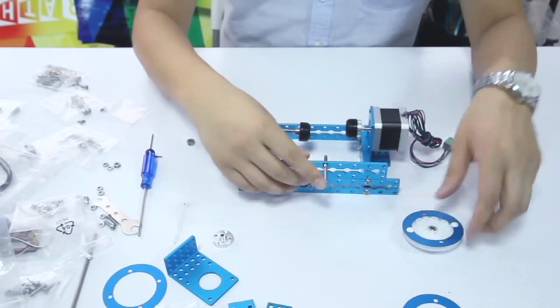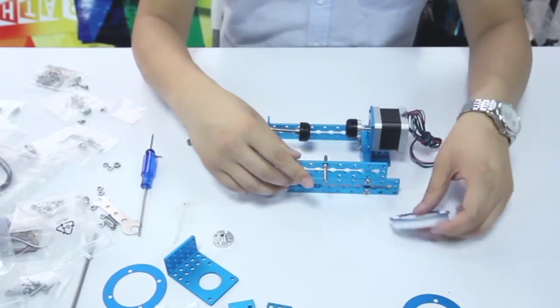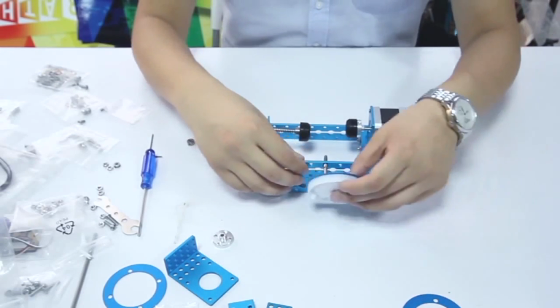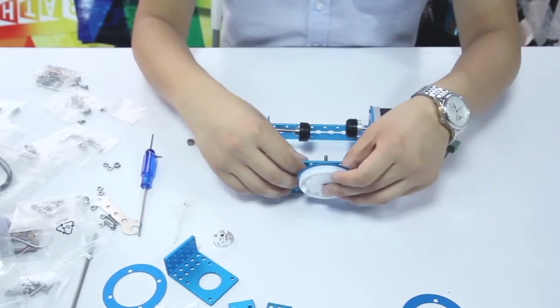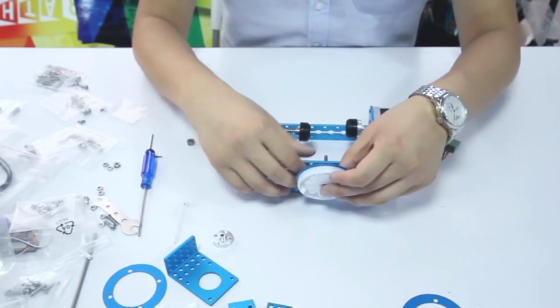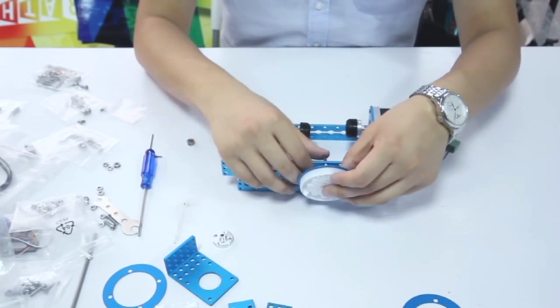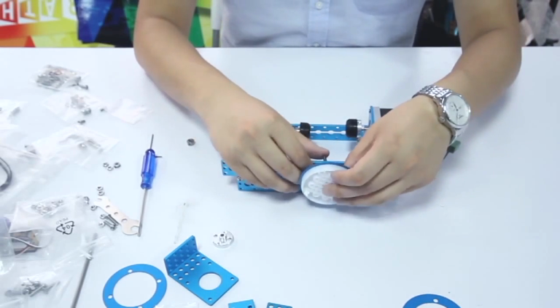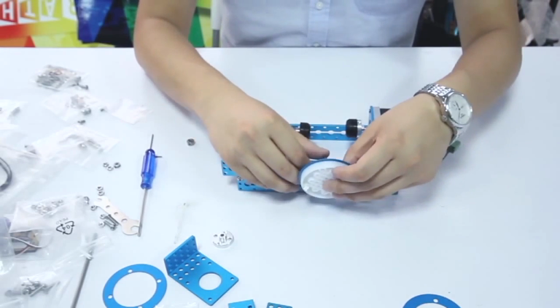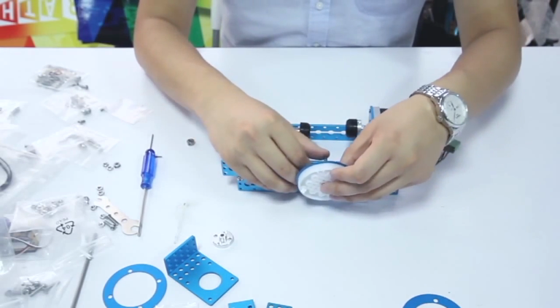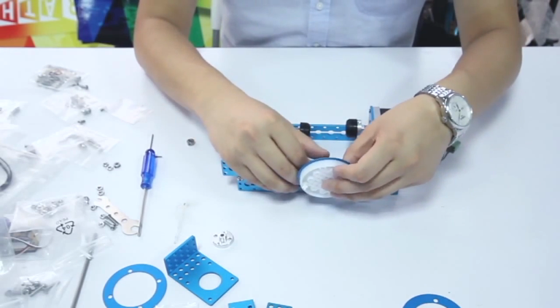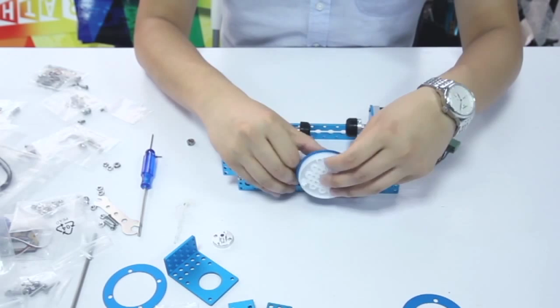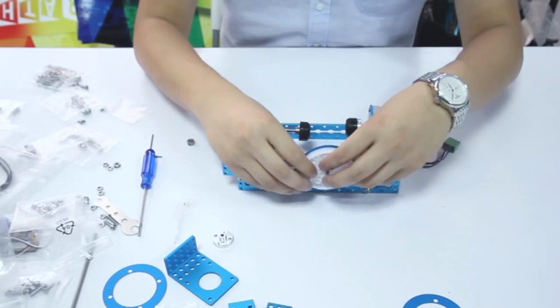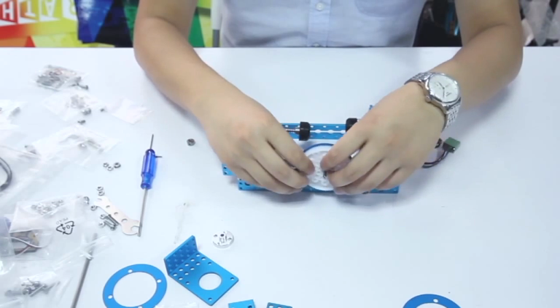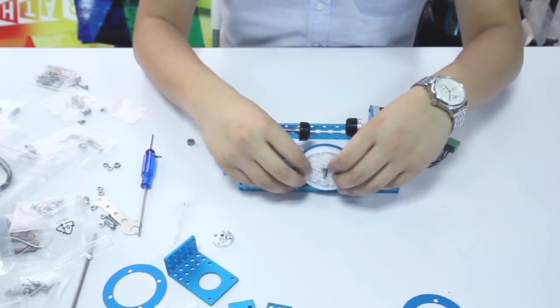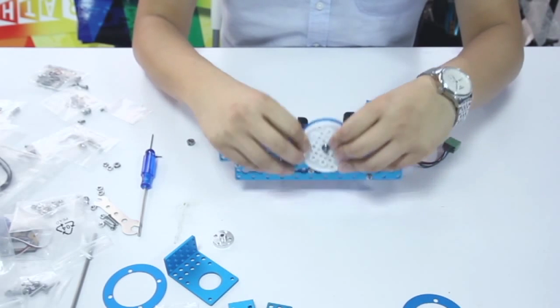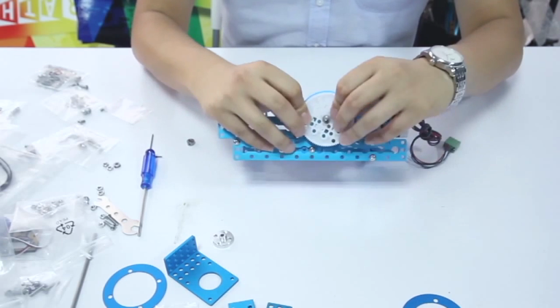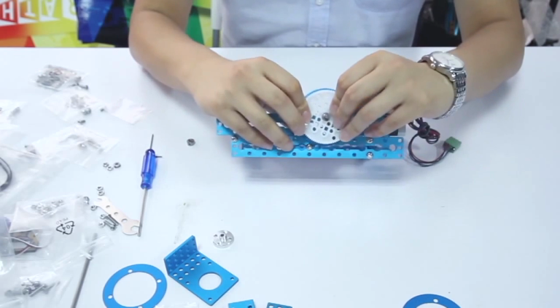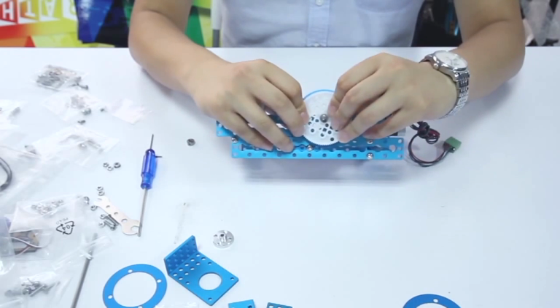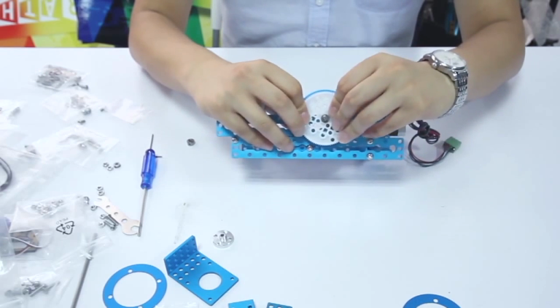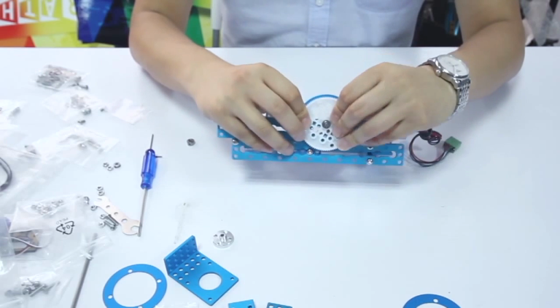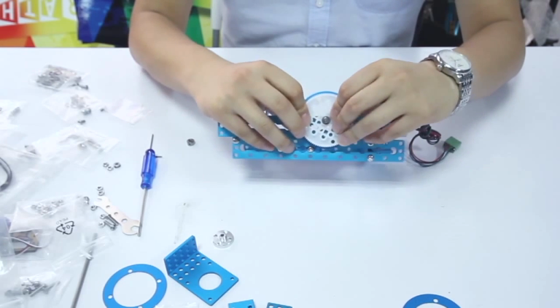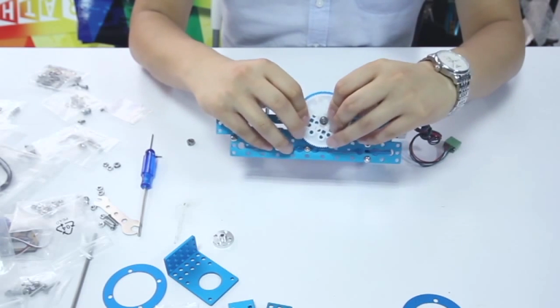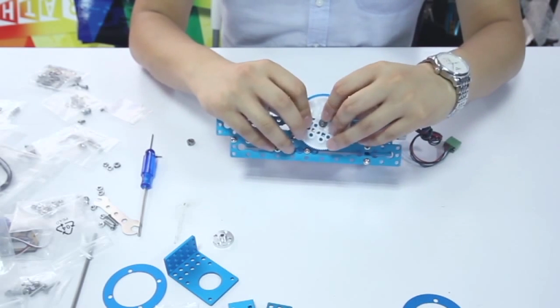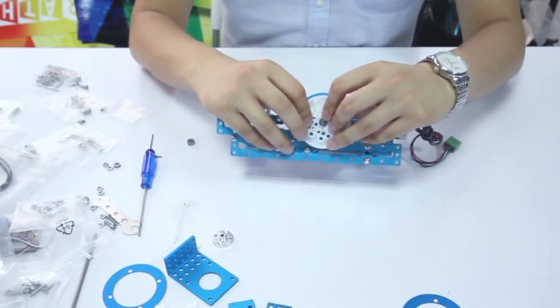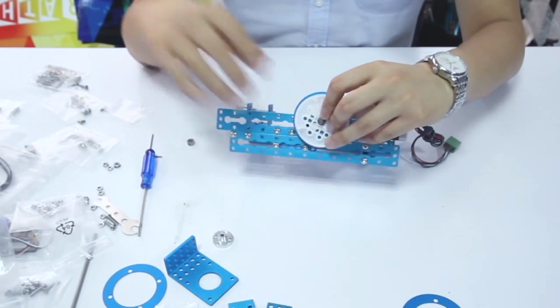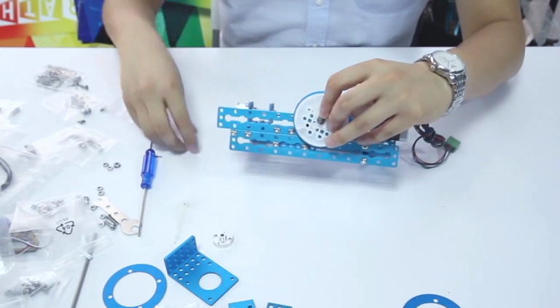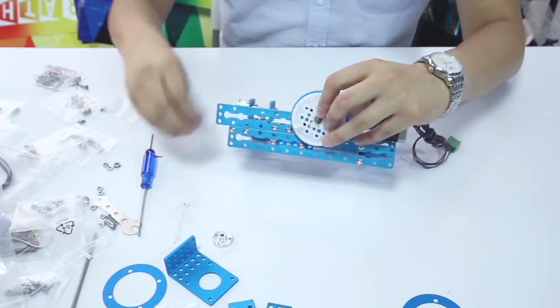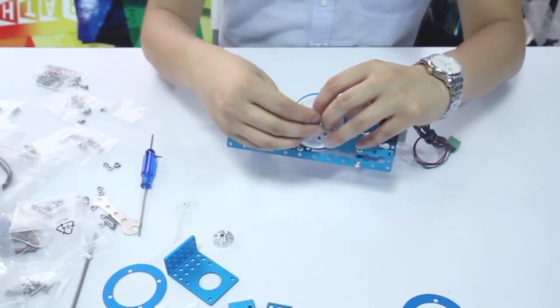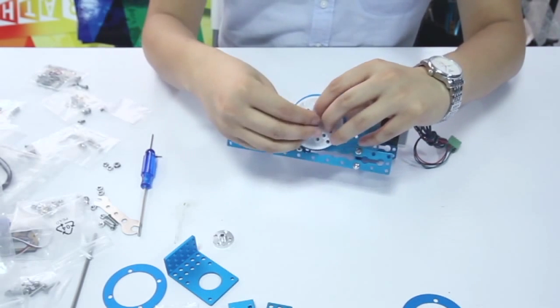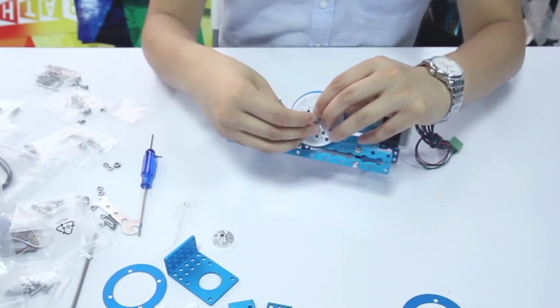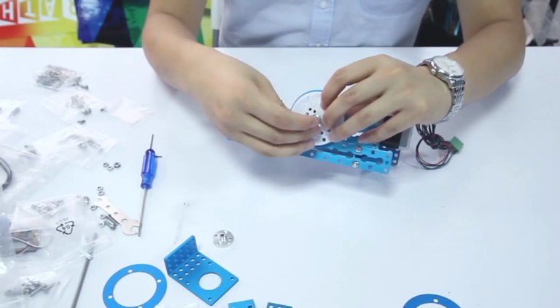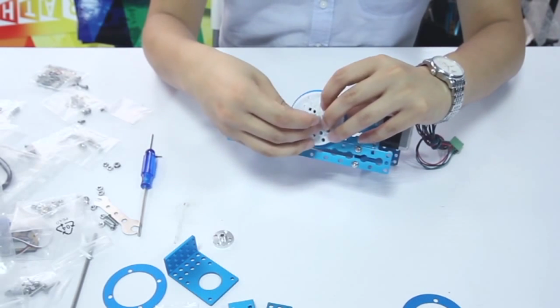Assemble the timing pulley slice and the plastic timing pulley together, and use a threaded shaft to fix them on the base.